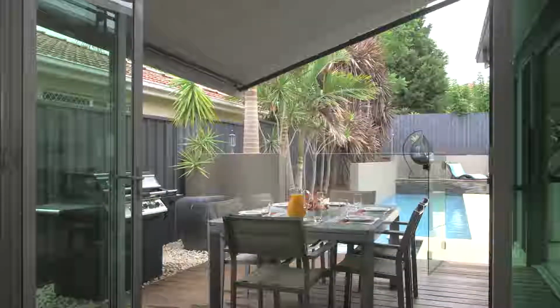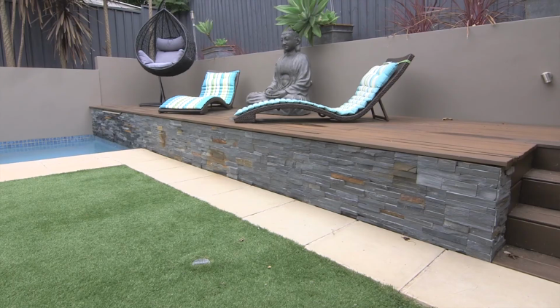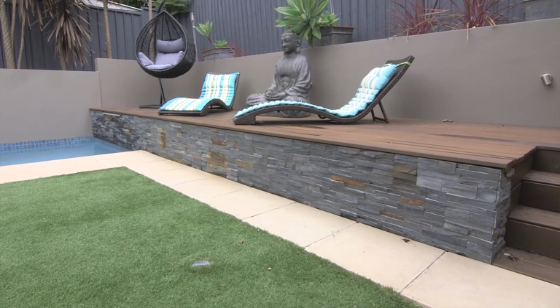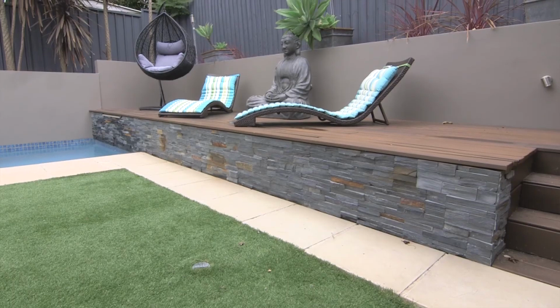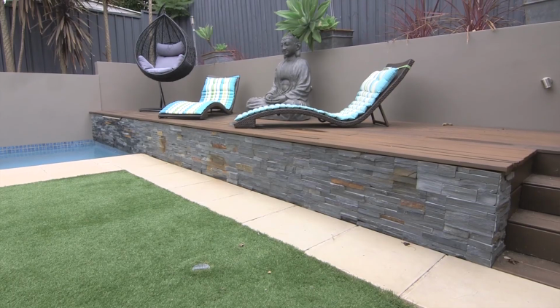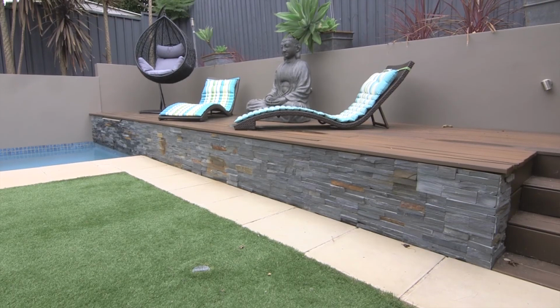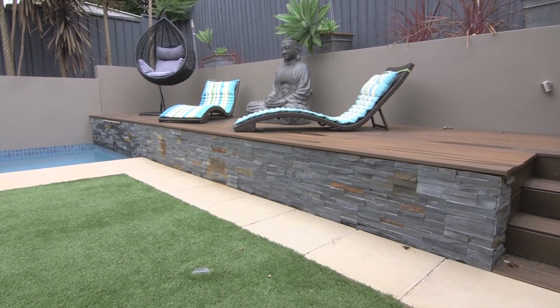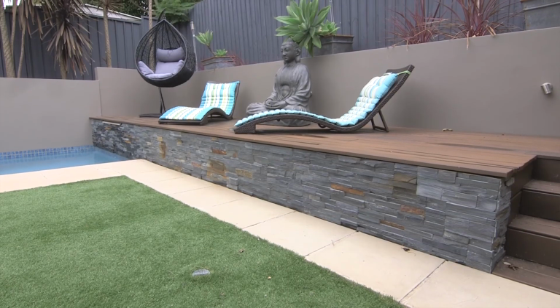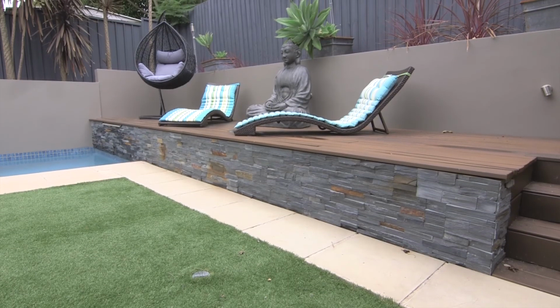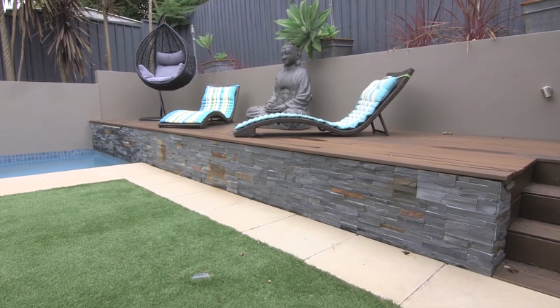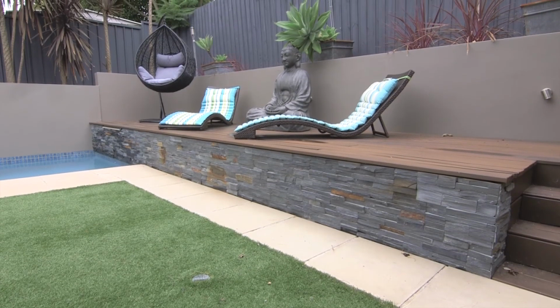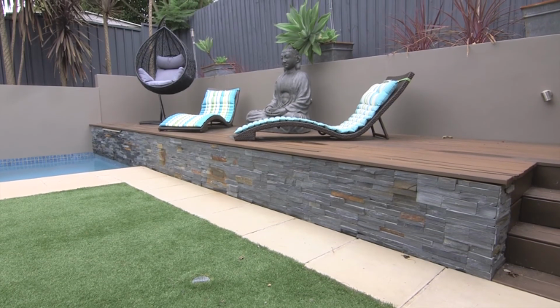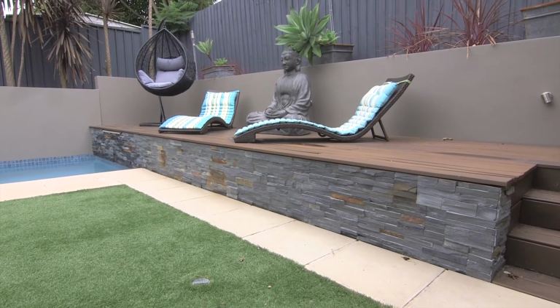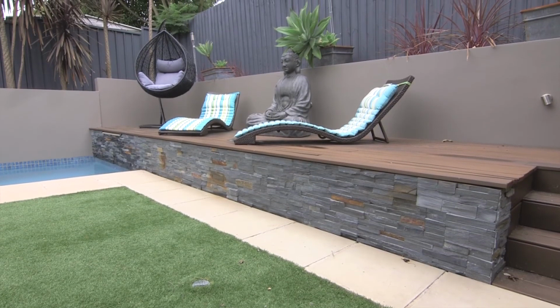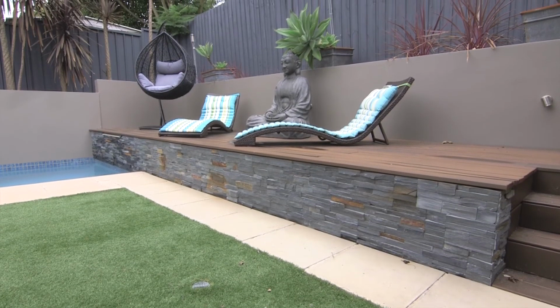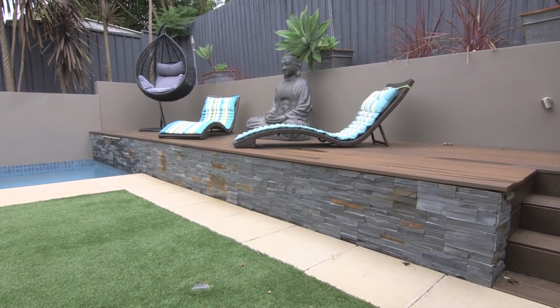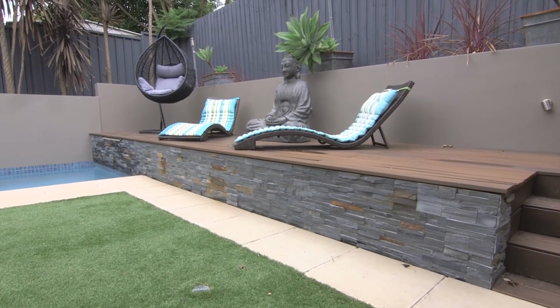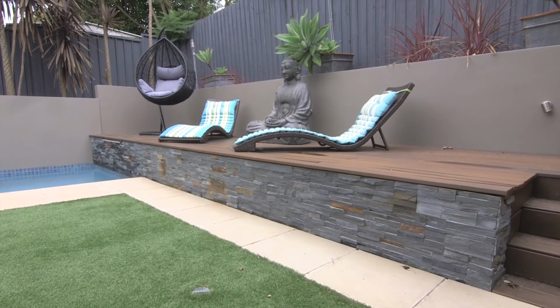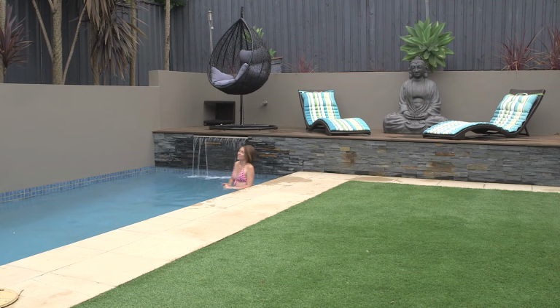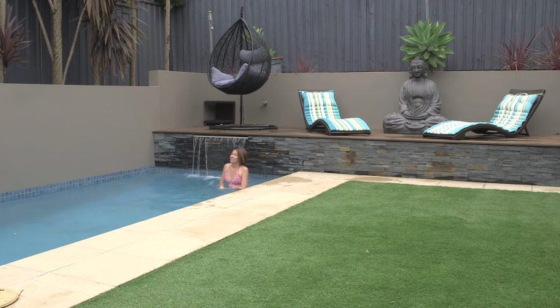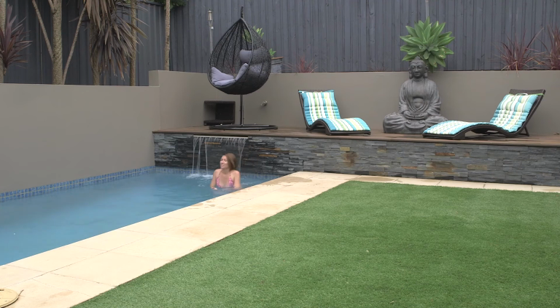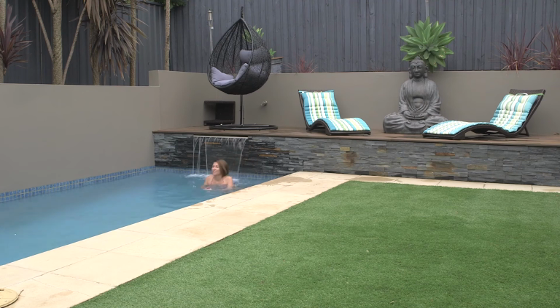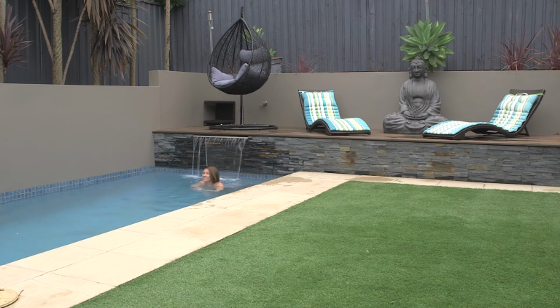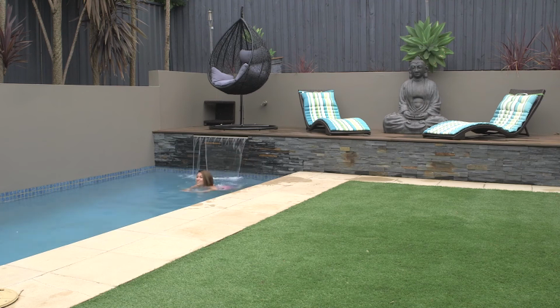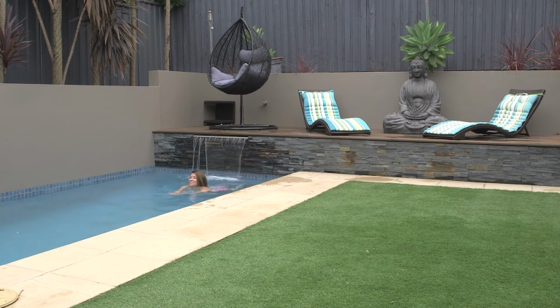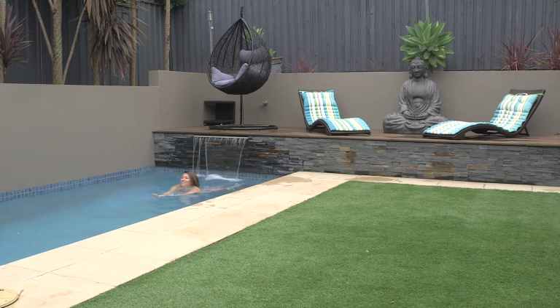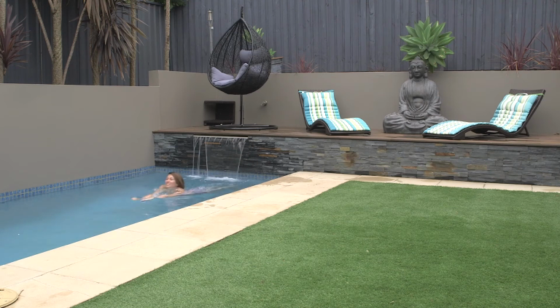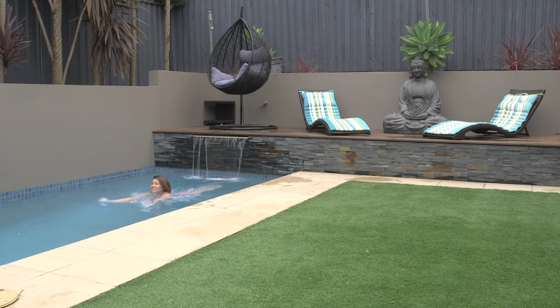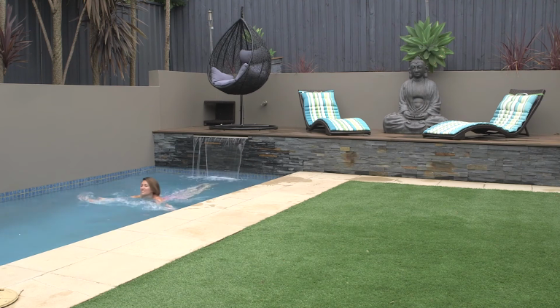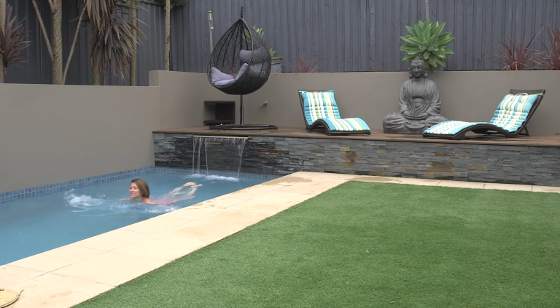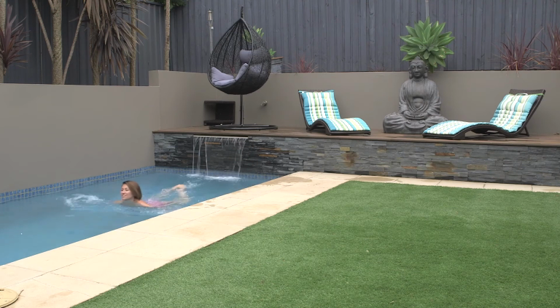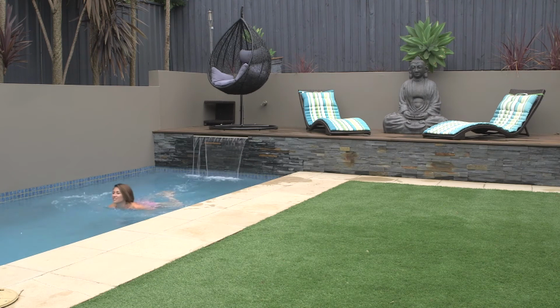Kick back and relax on the raised deck. Take a dip, swim some laps and enjoy this calm haven.